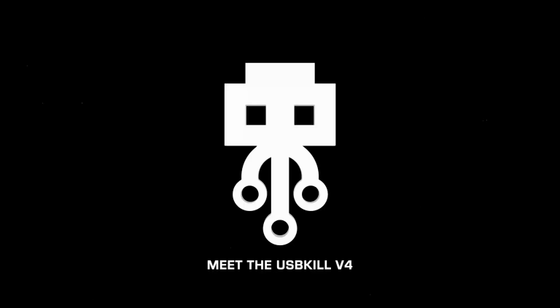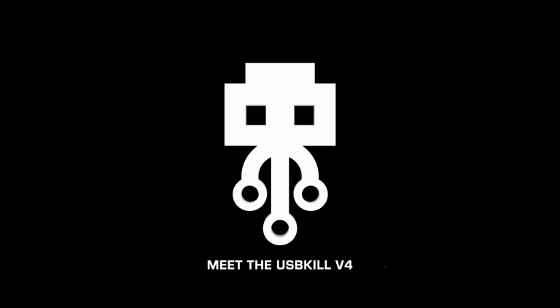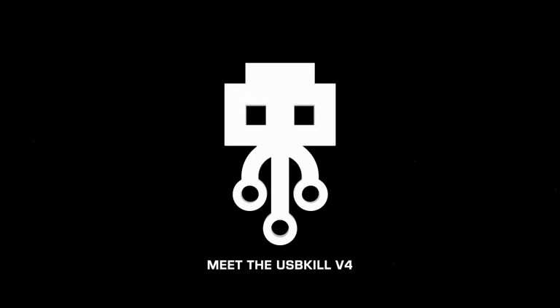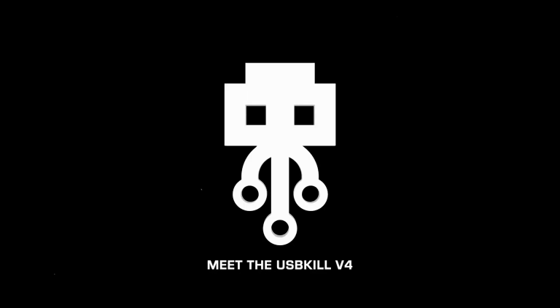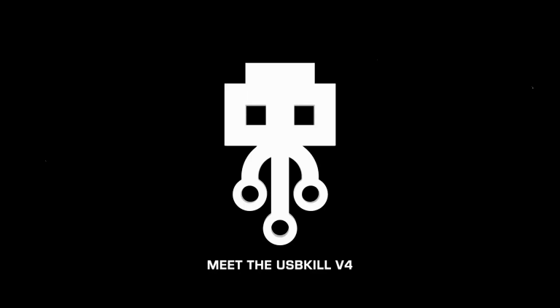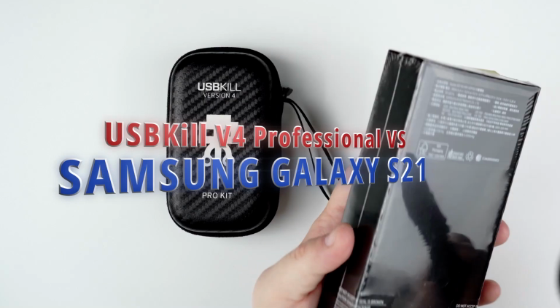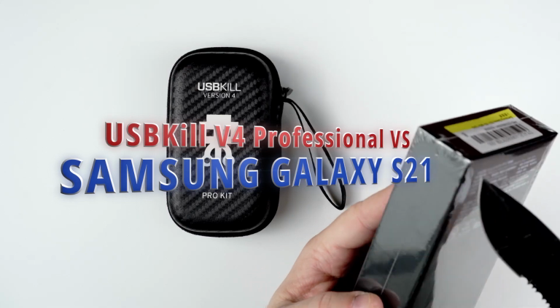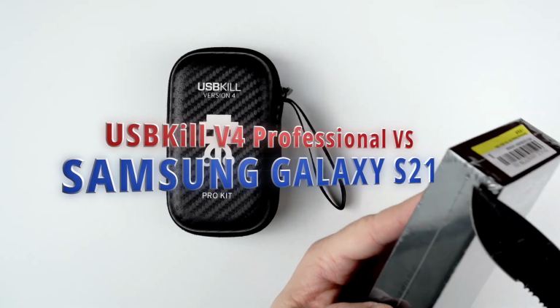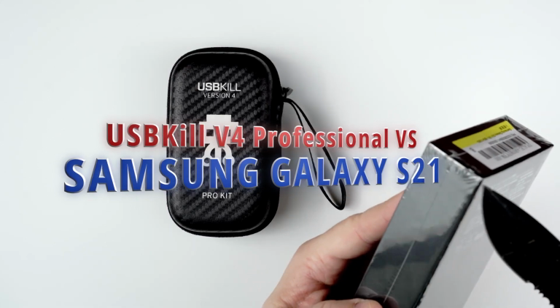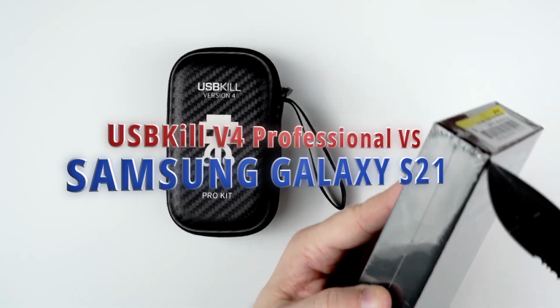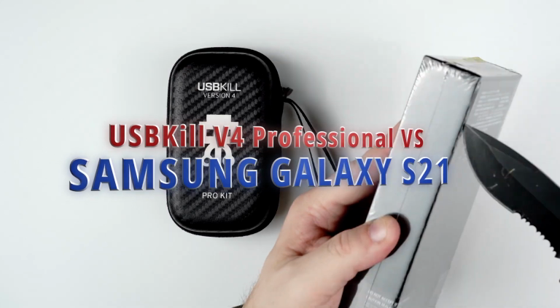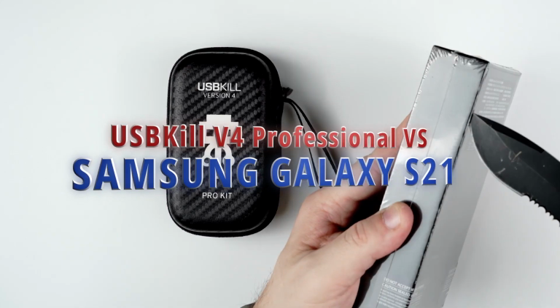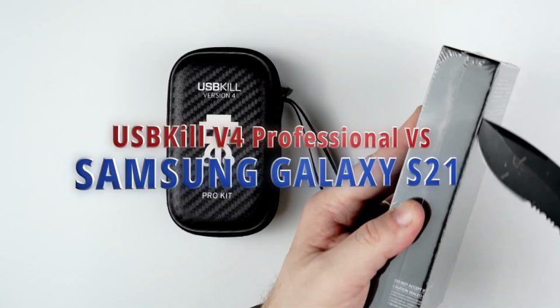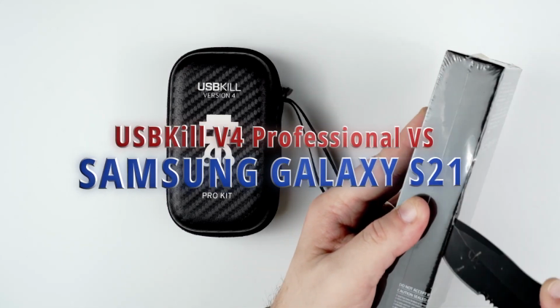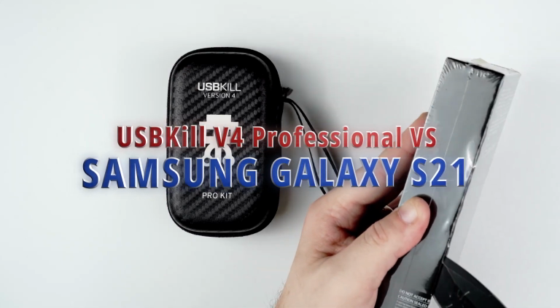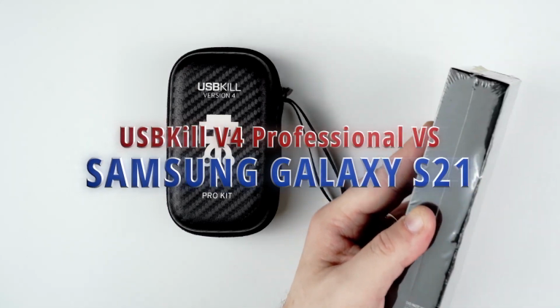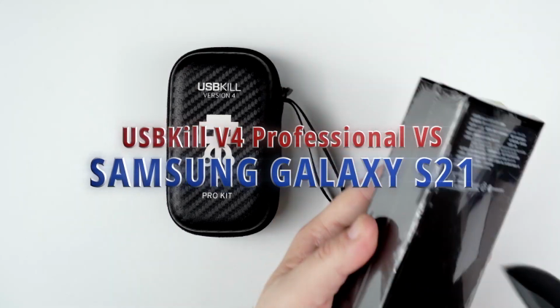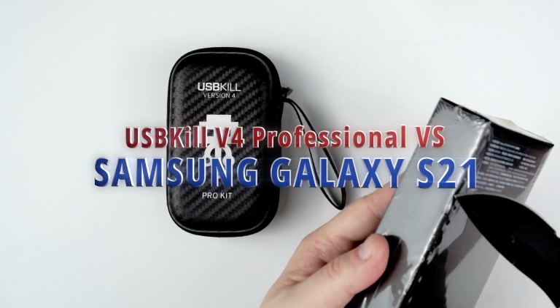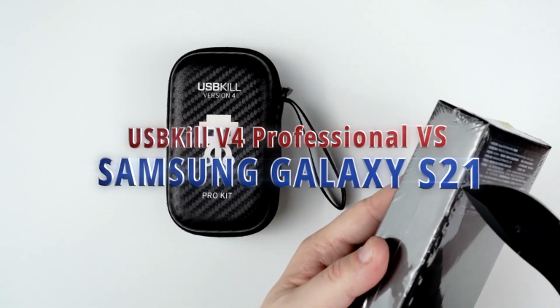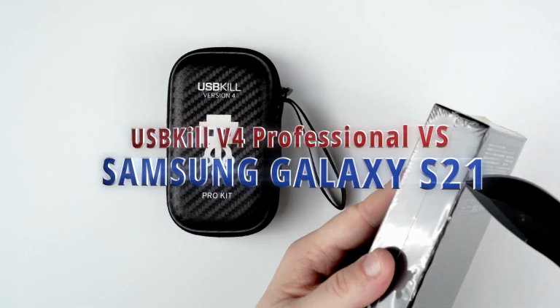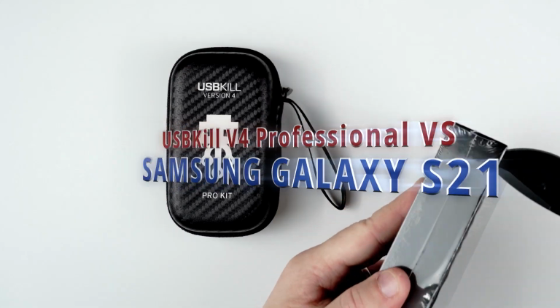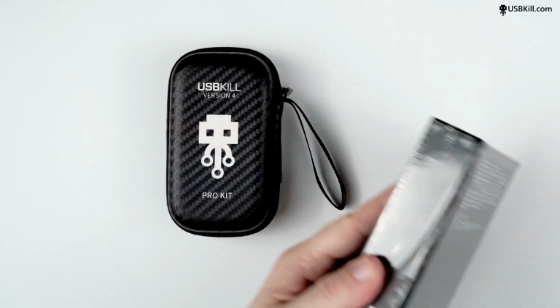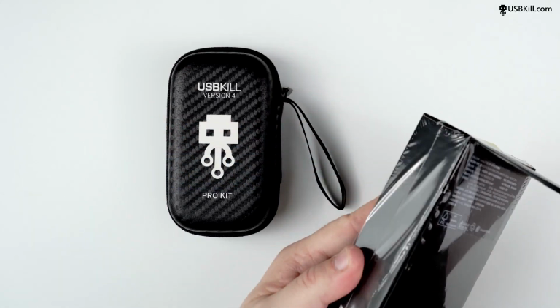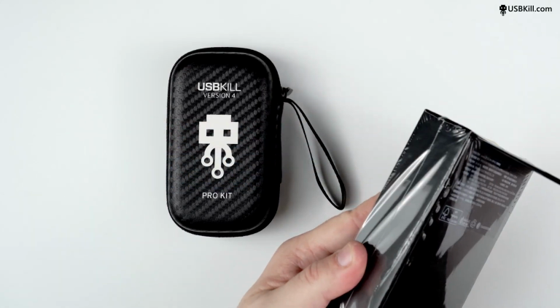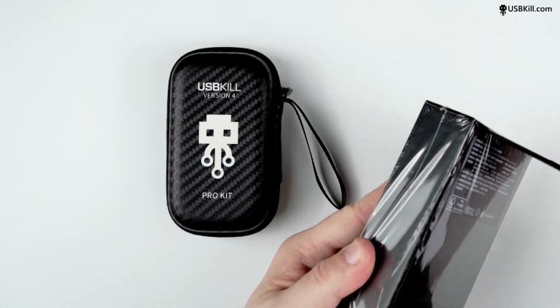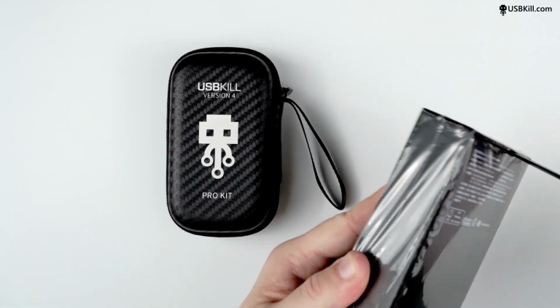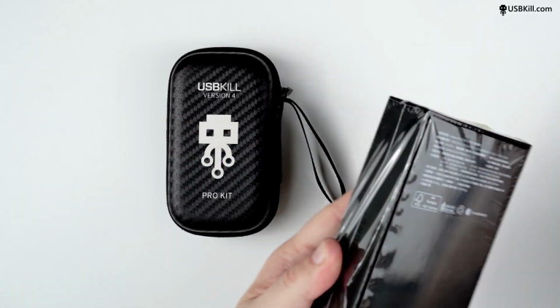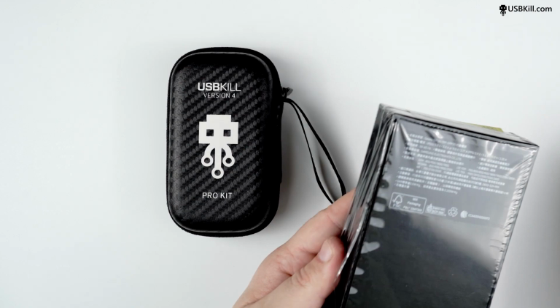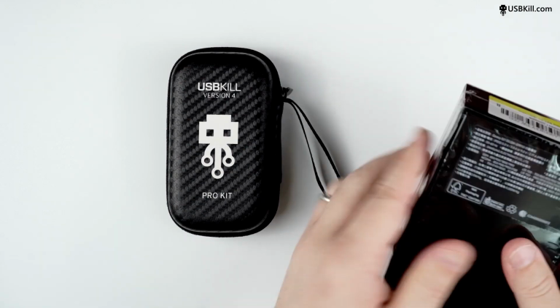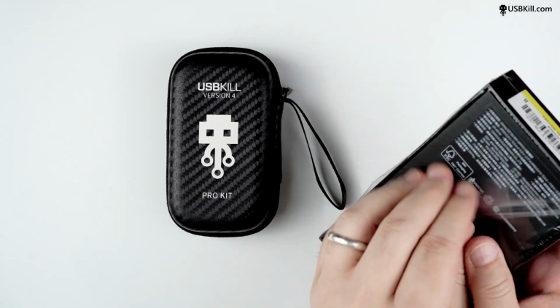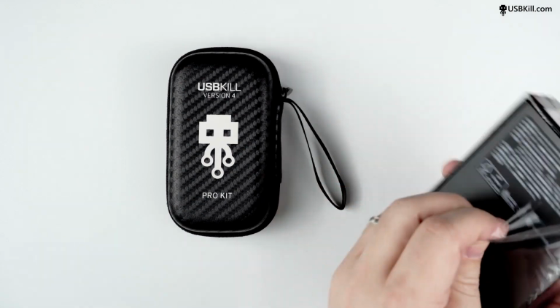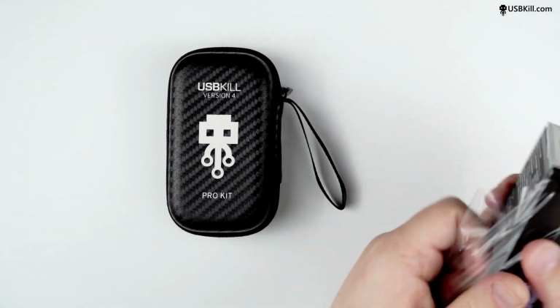Hi, this is Liv from usbkill.com. Today we are testing the Samsung Galaxy S21, the latest flagship from Samsung.